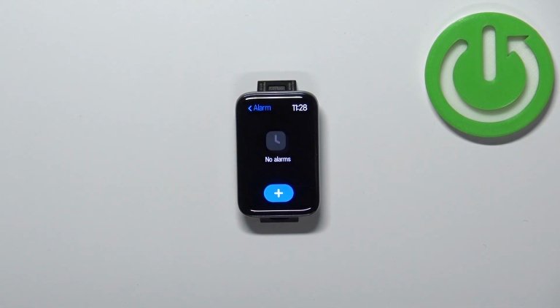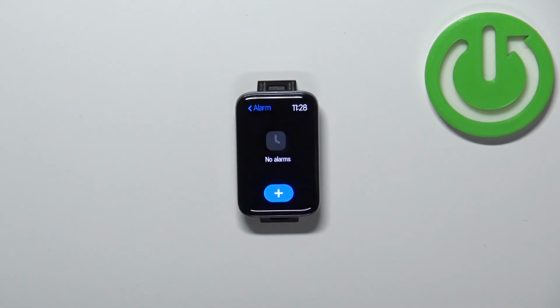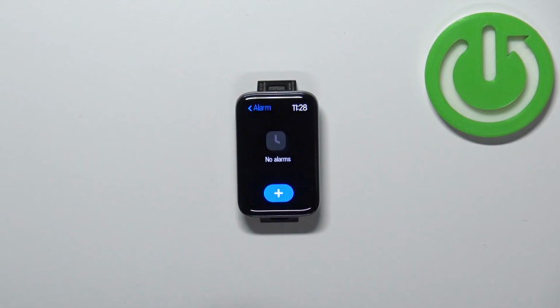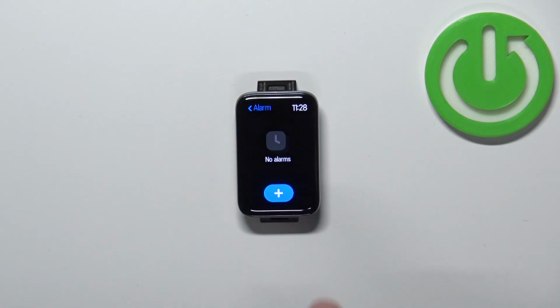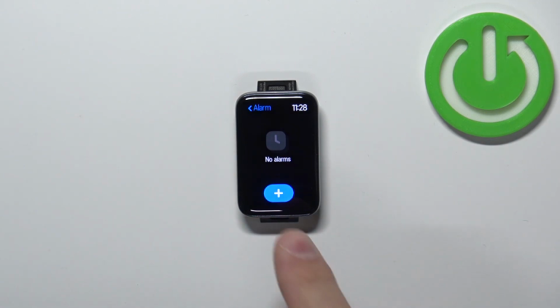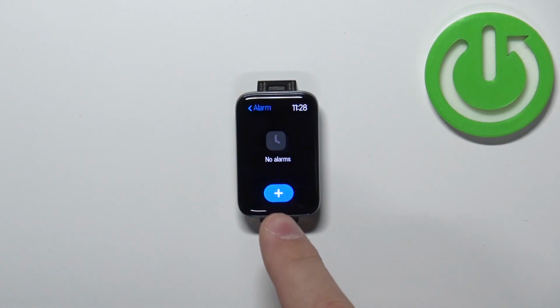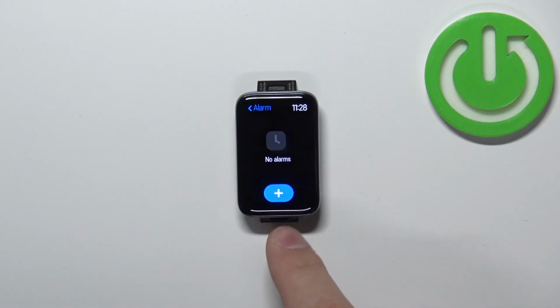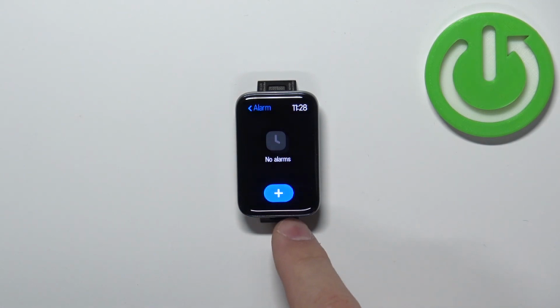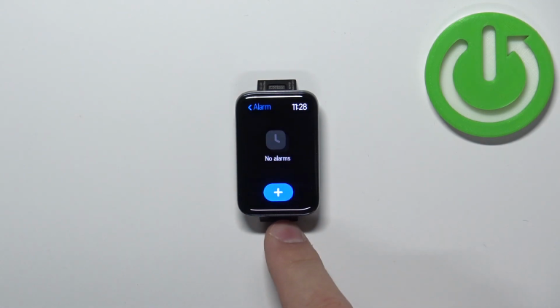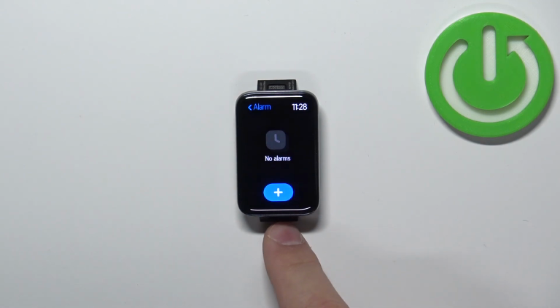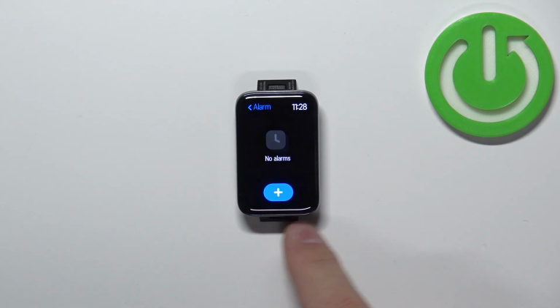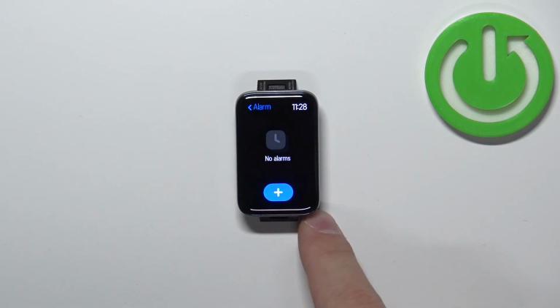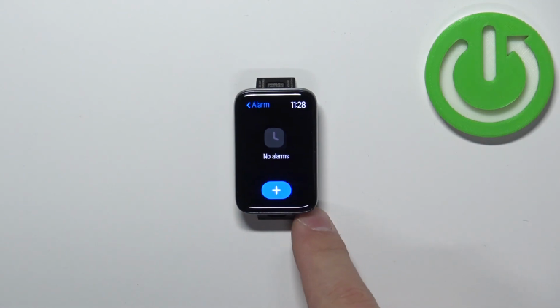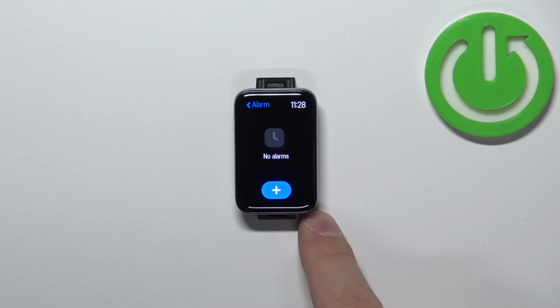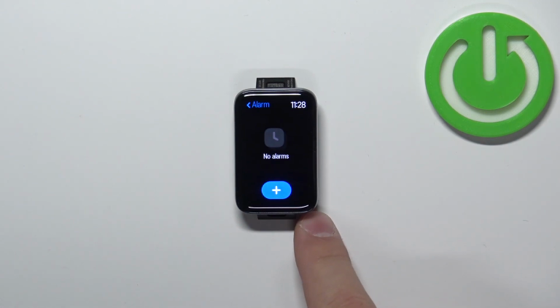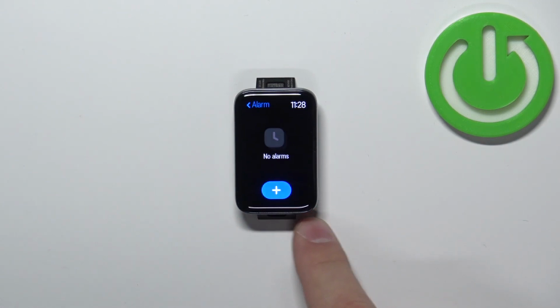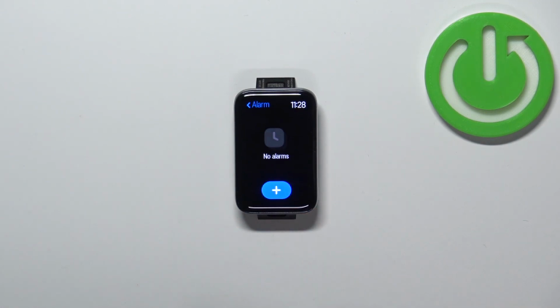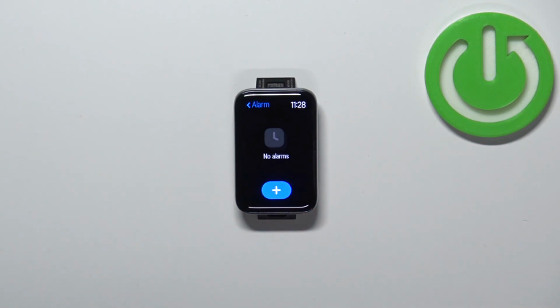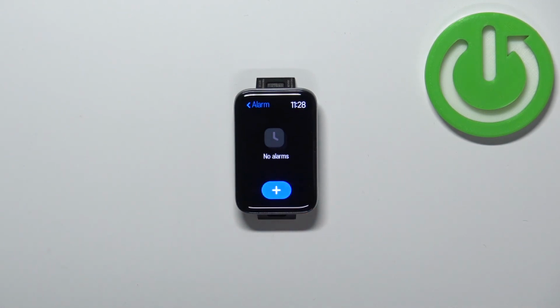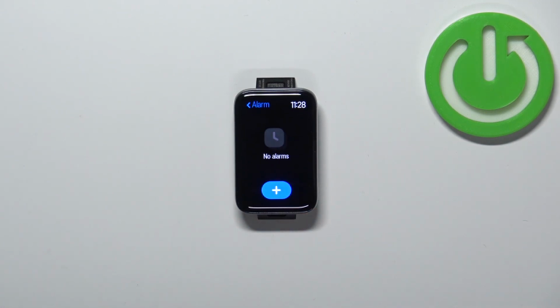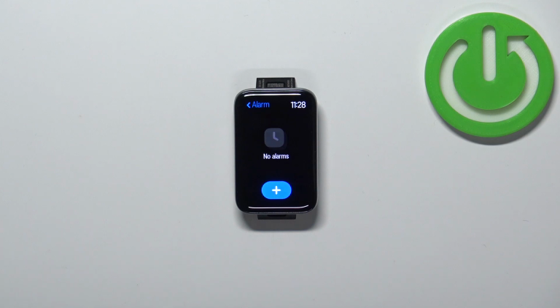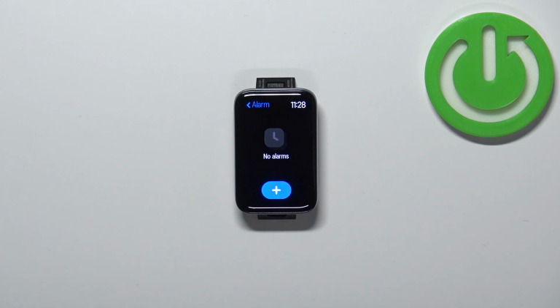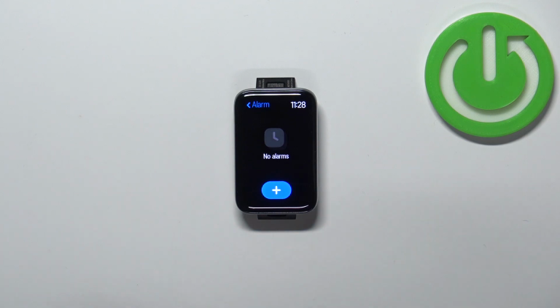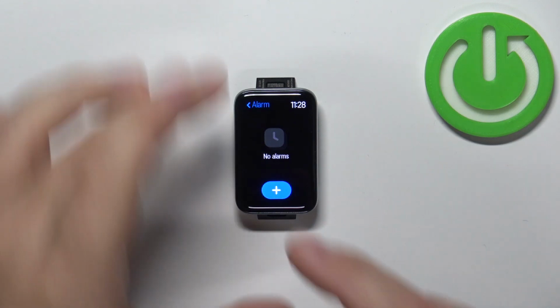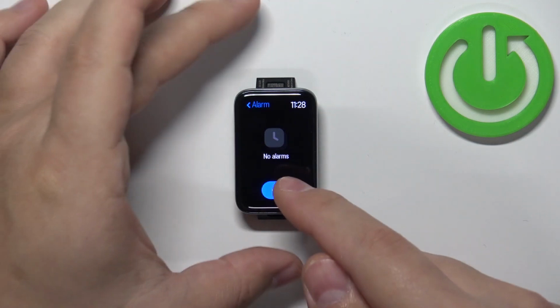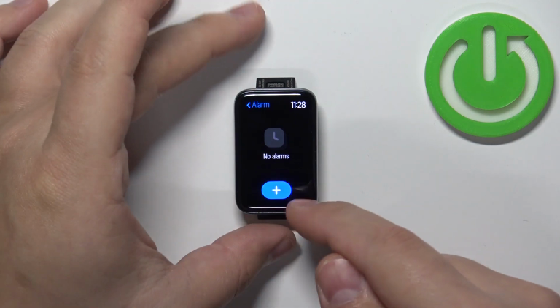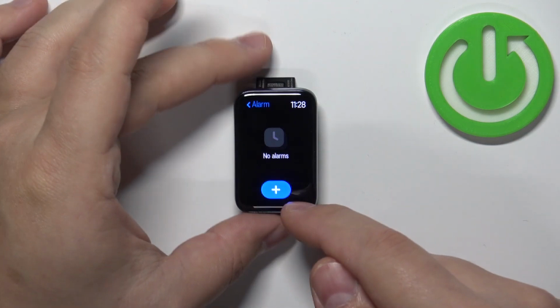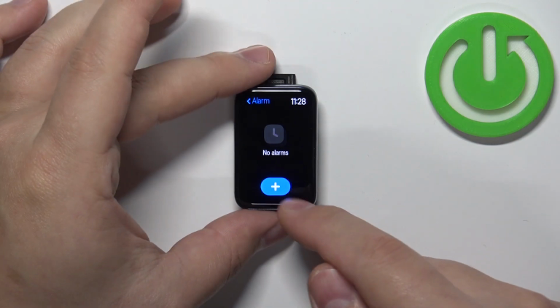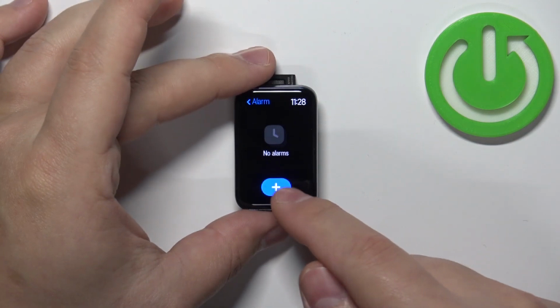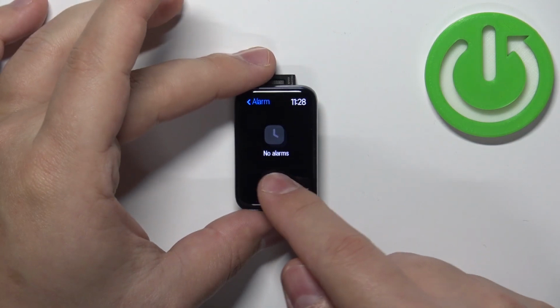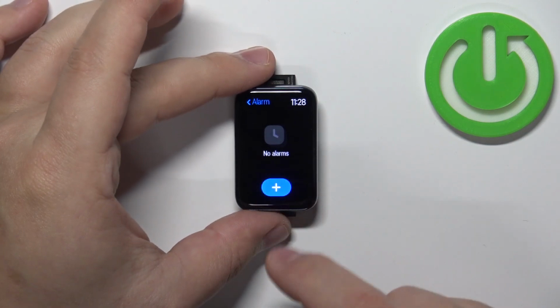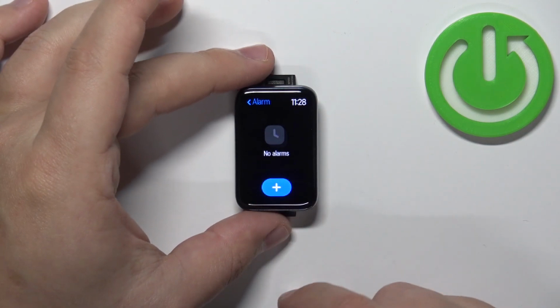As you can see right here we don't have any alarms, but you can set them up by tapping on the plus button.